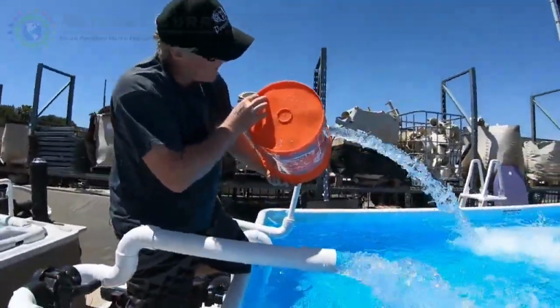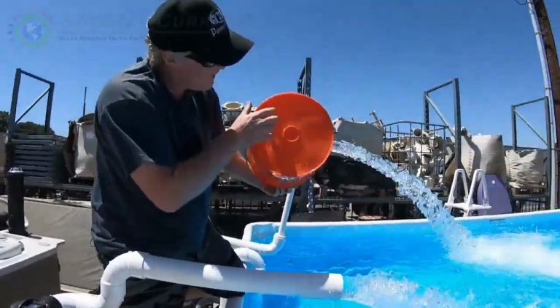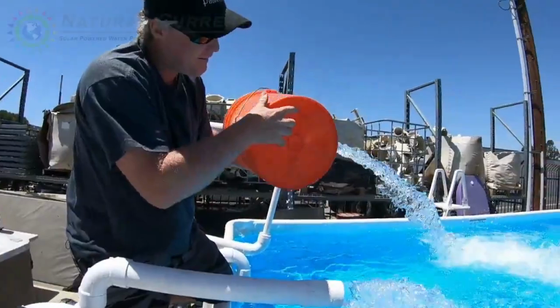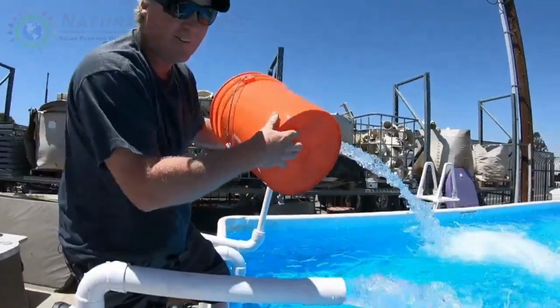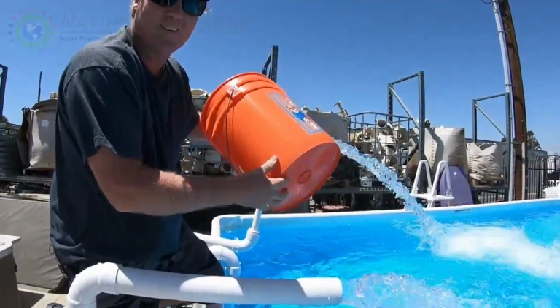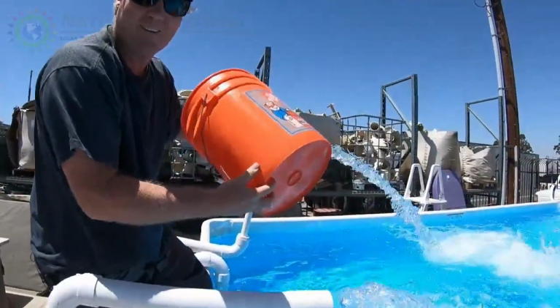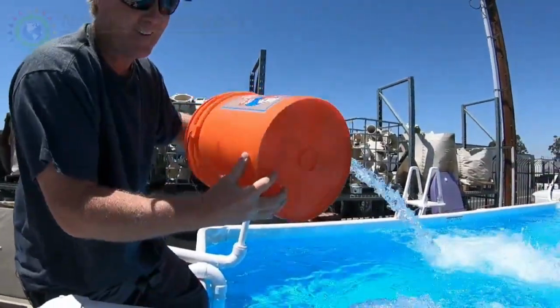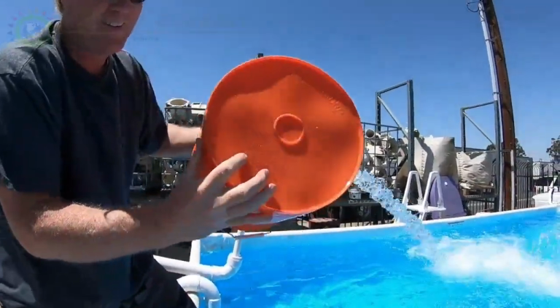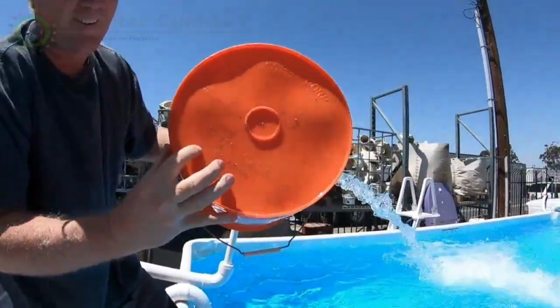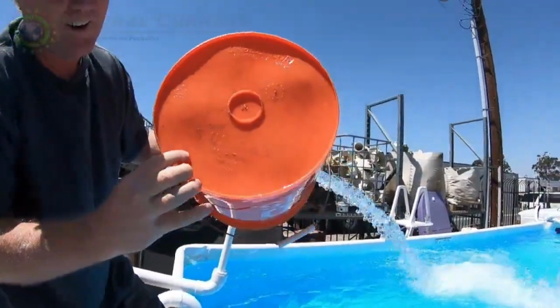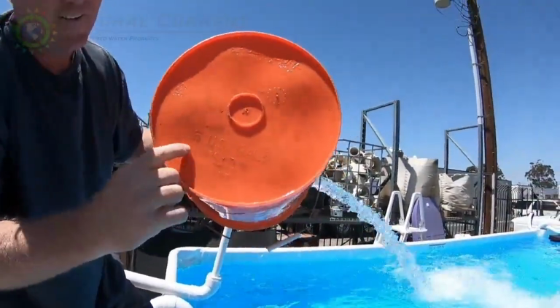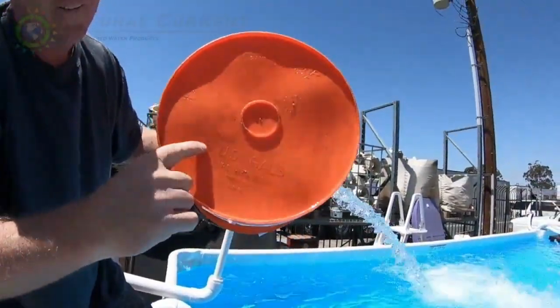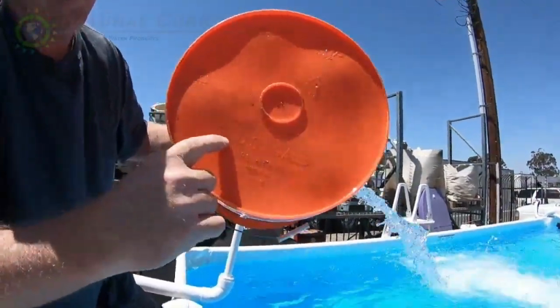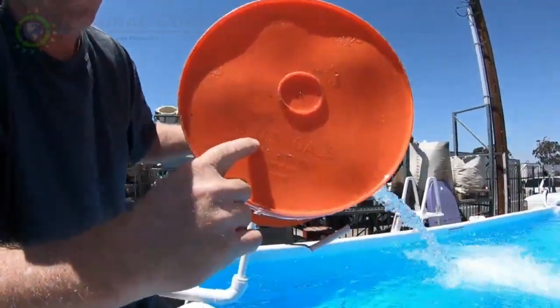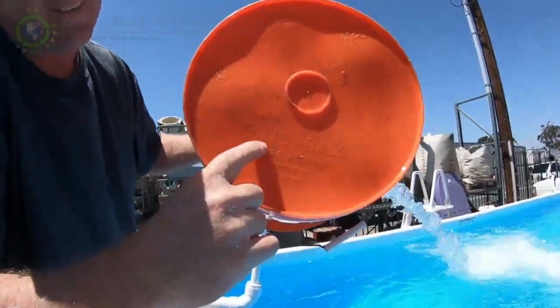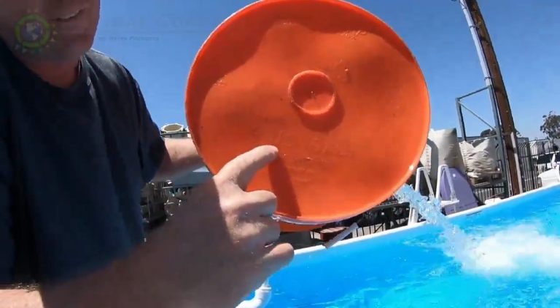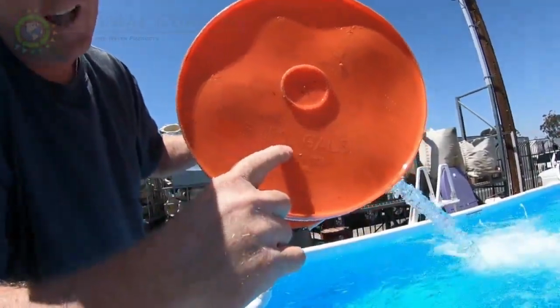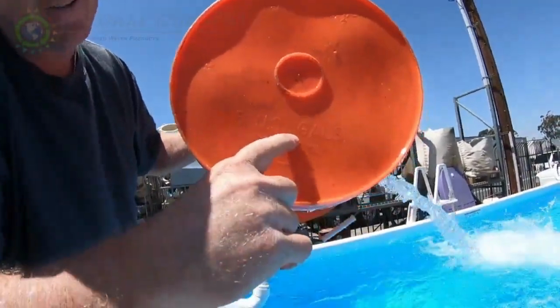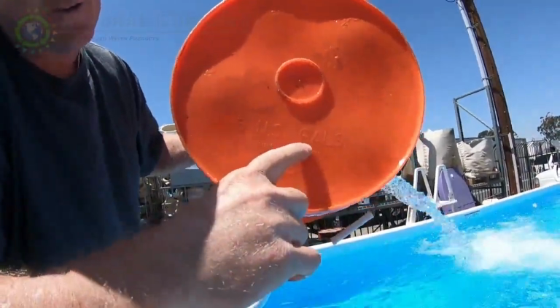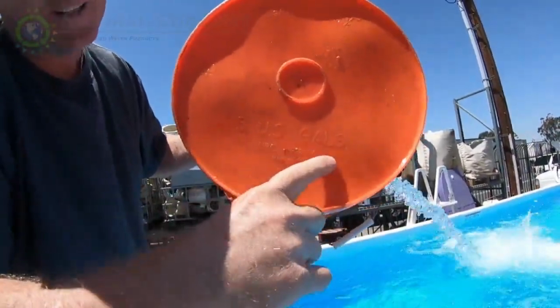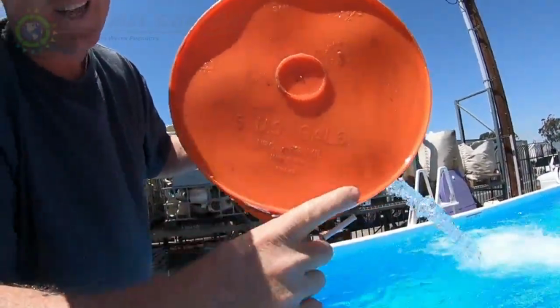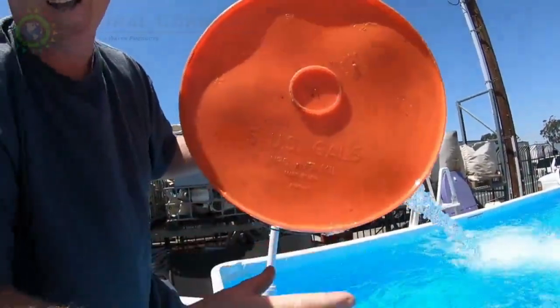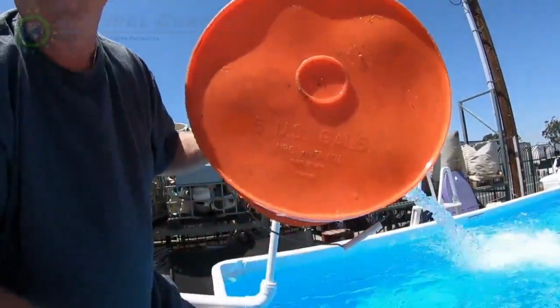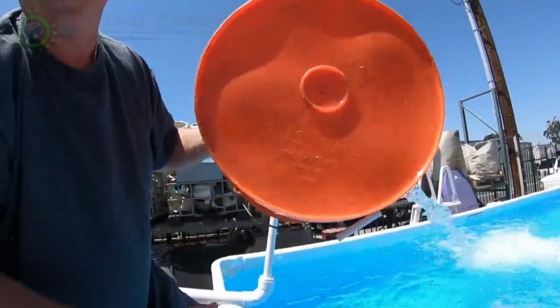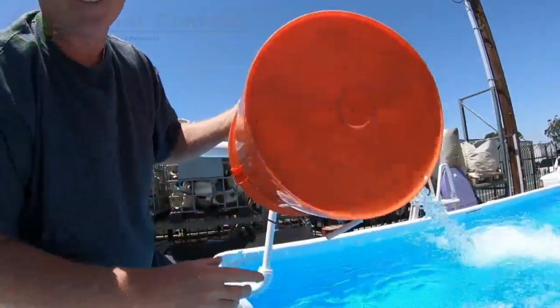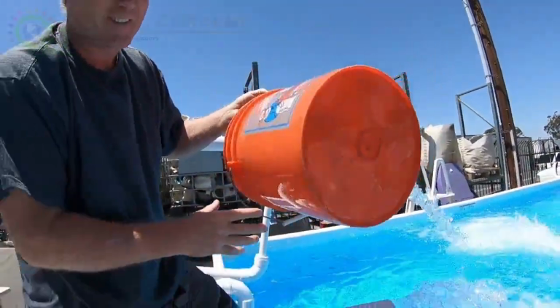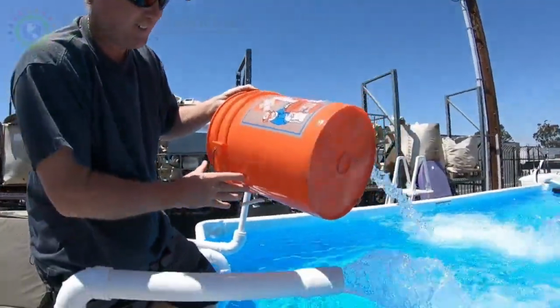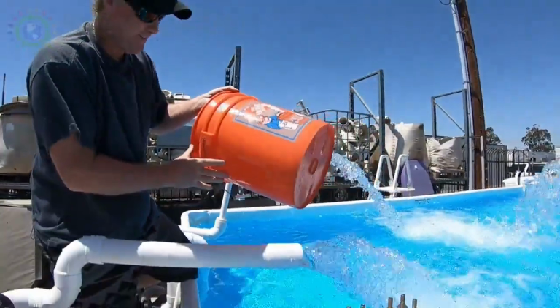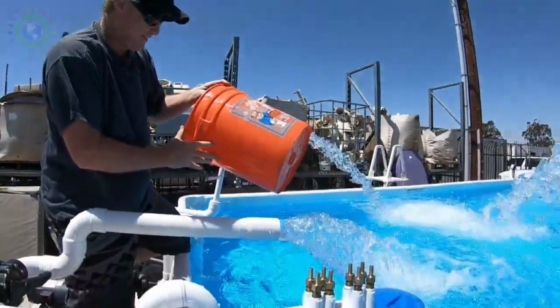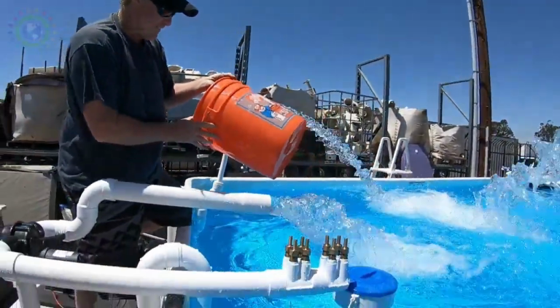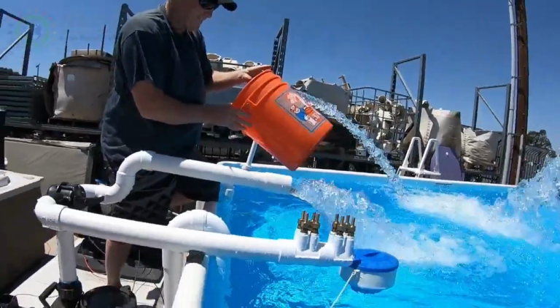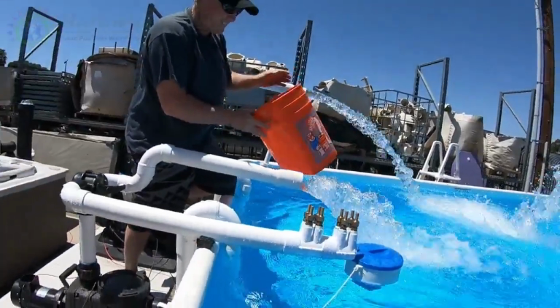Let's see it. Let's see it. Right here. Five U.S. gallons. All right, all right.